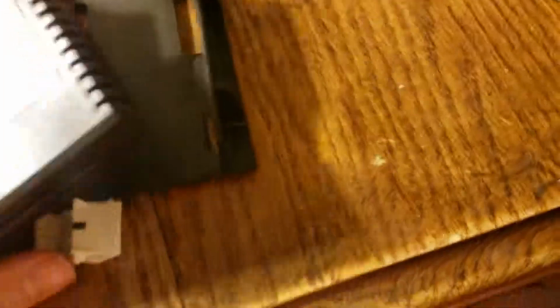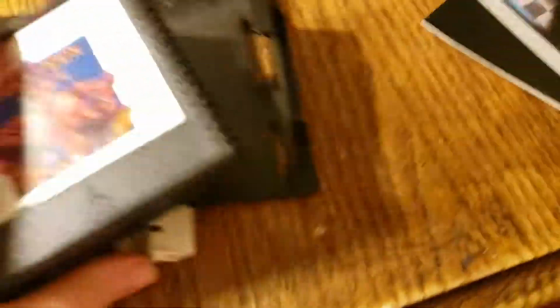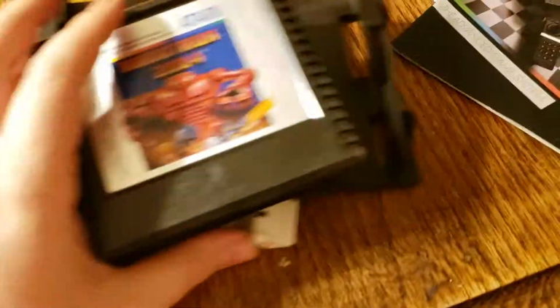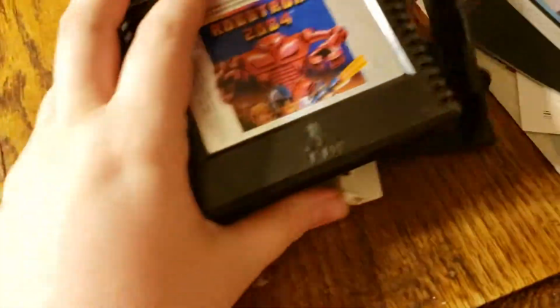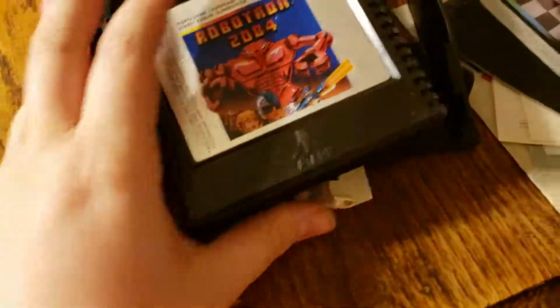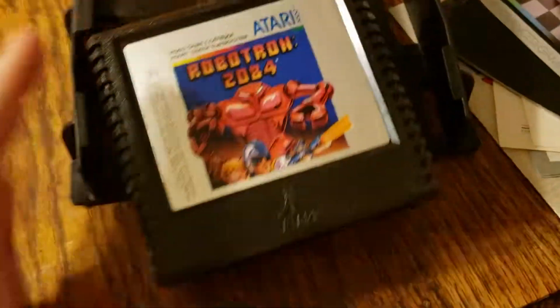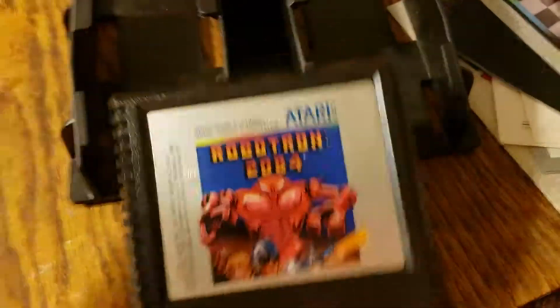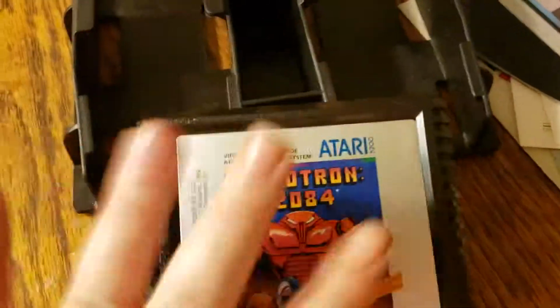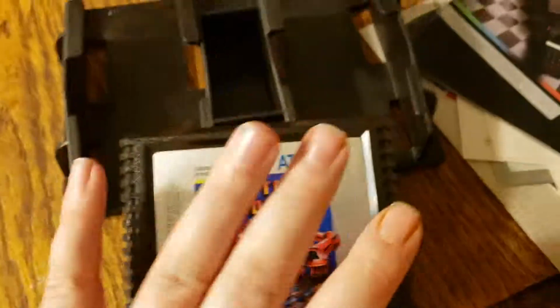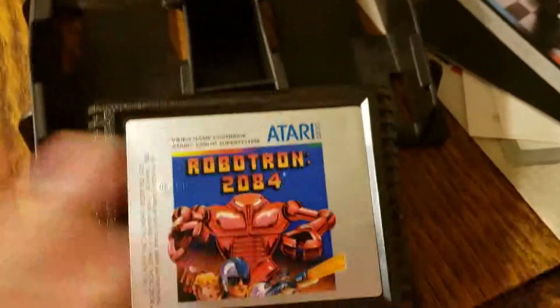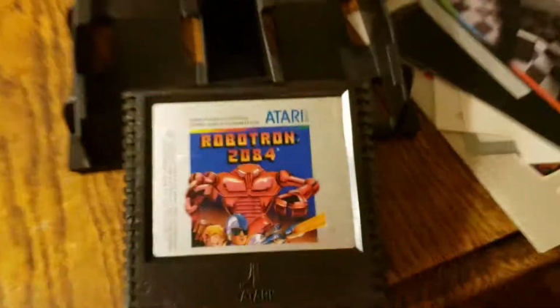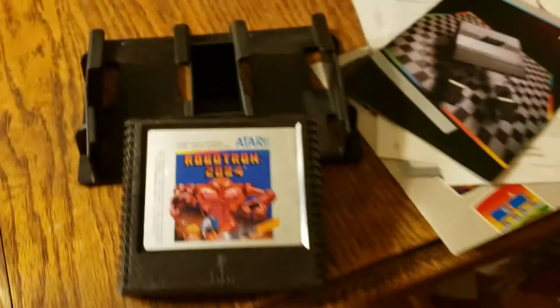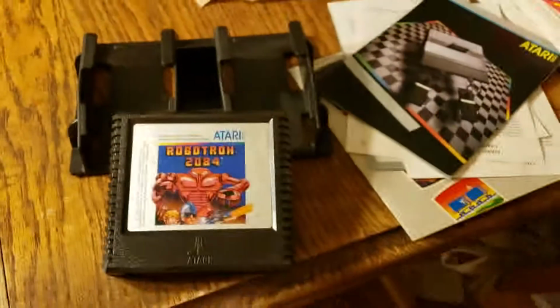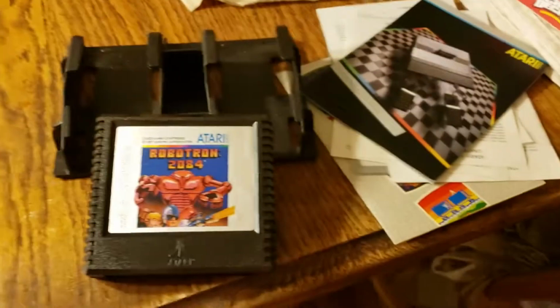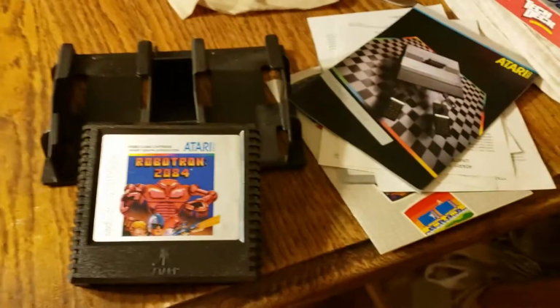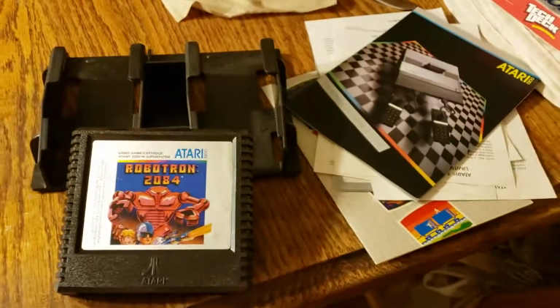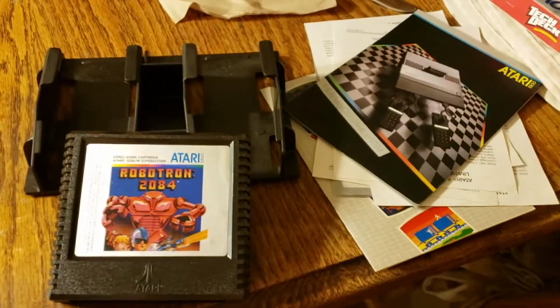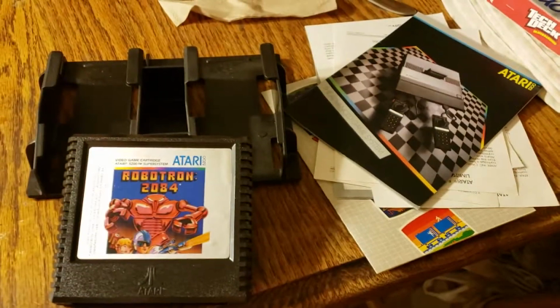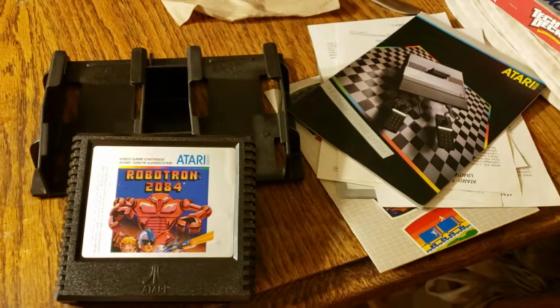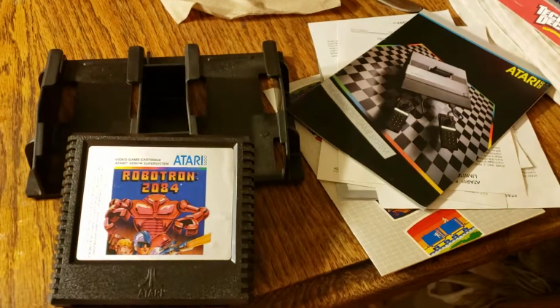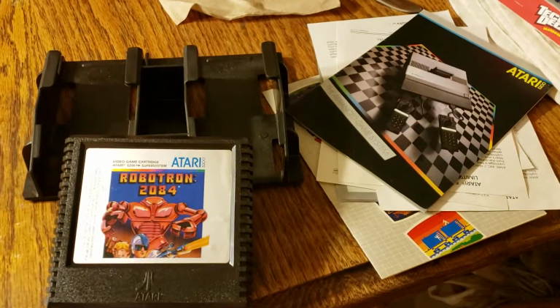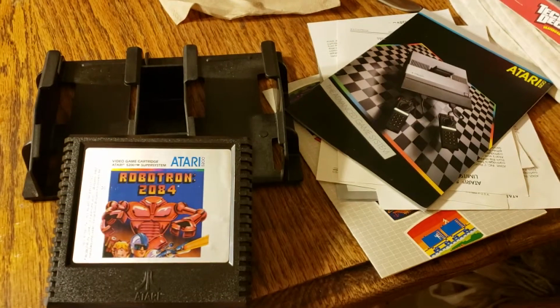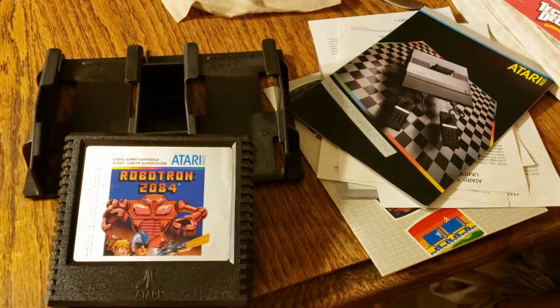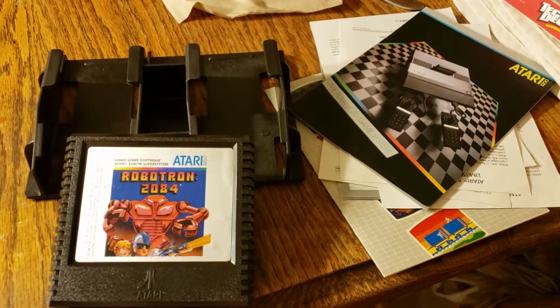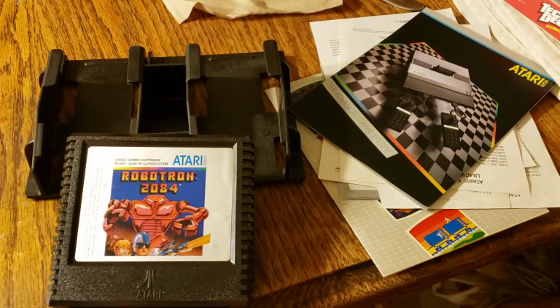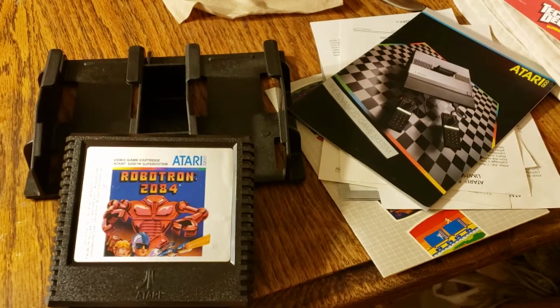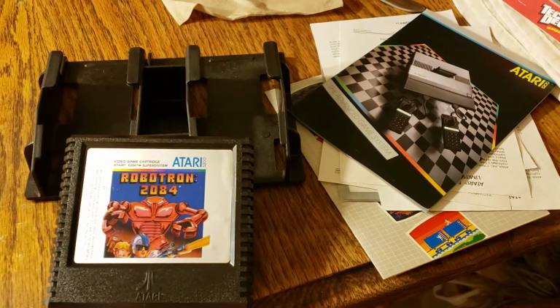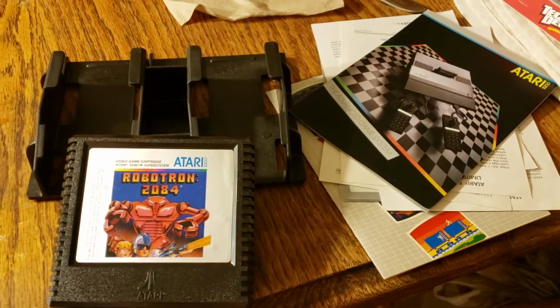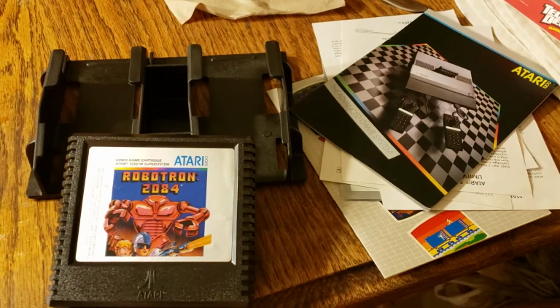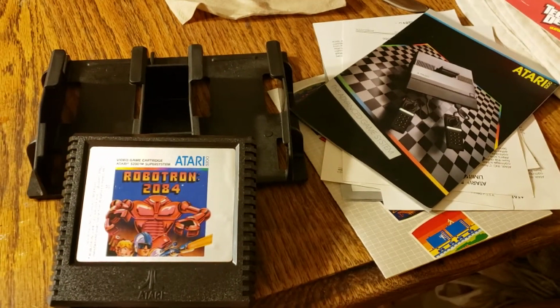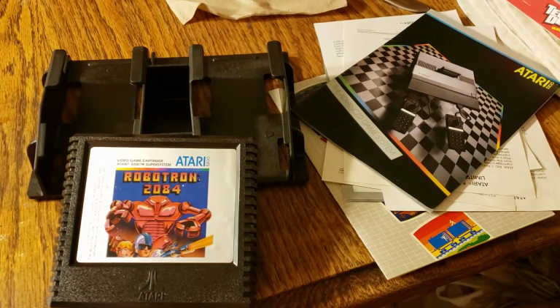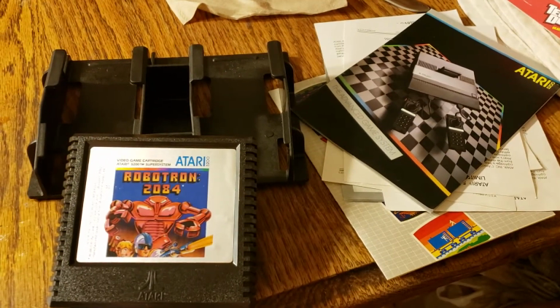And this is overall the product, along with this controller holder here. I'll see you guys later. Take care.